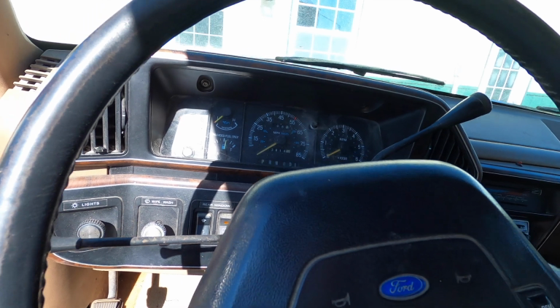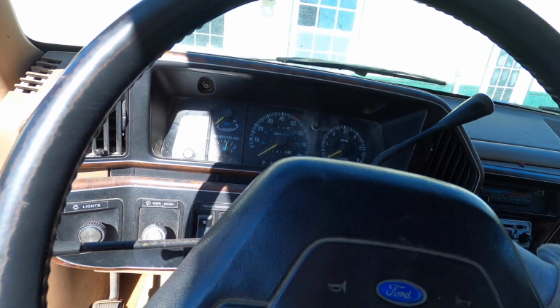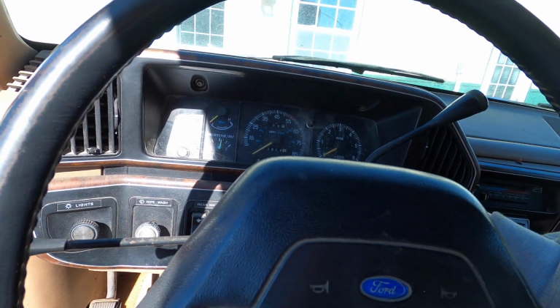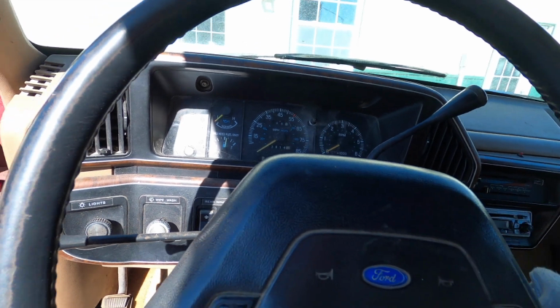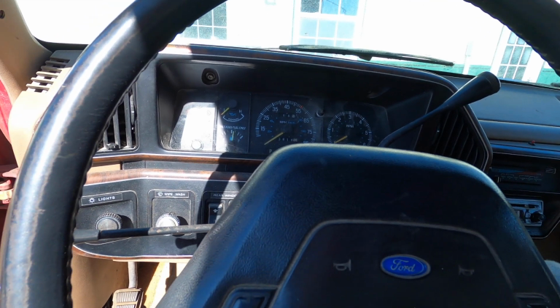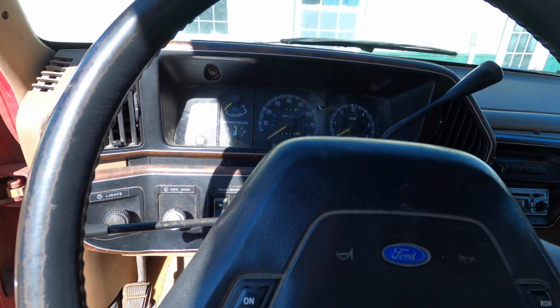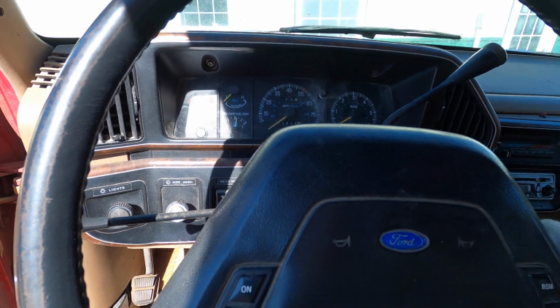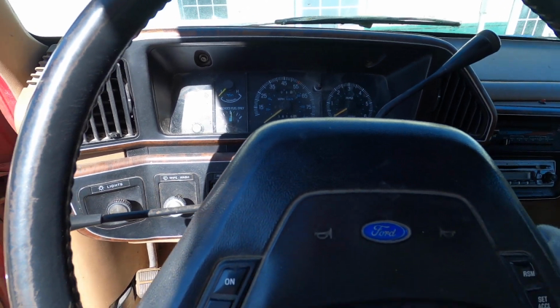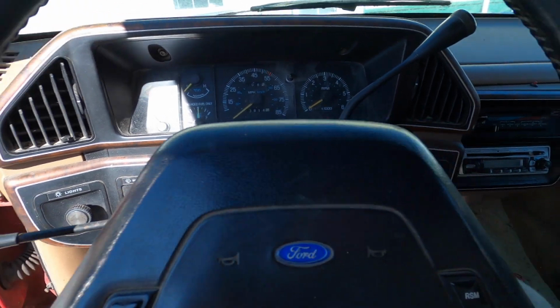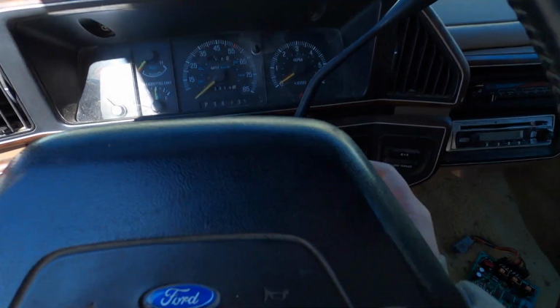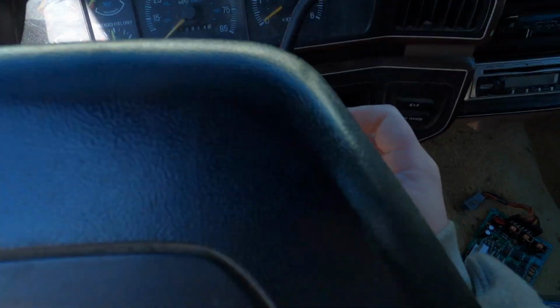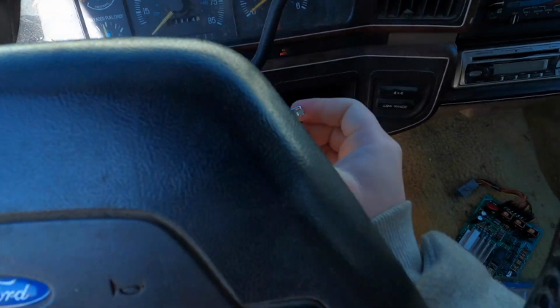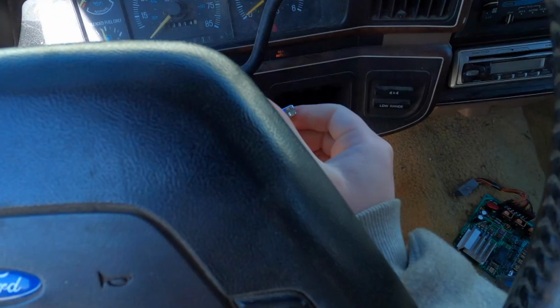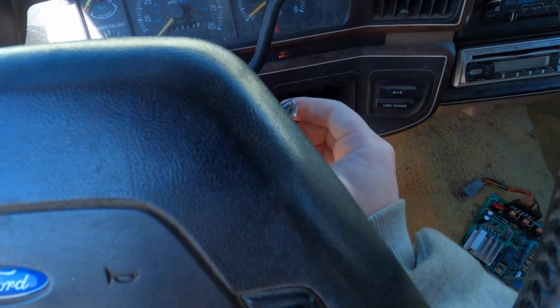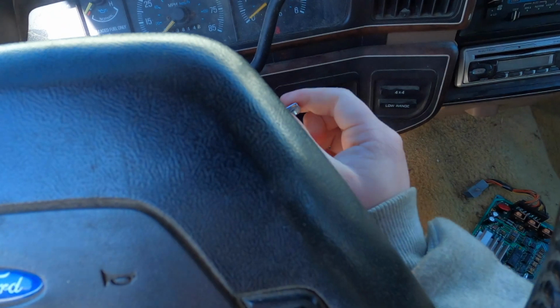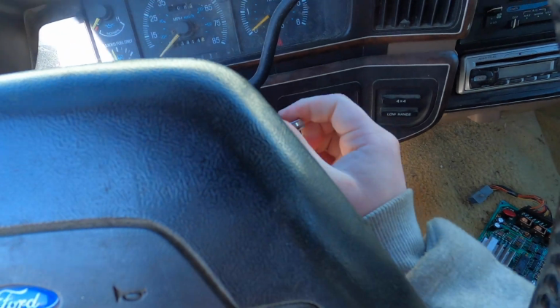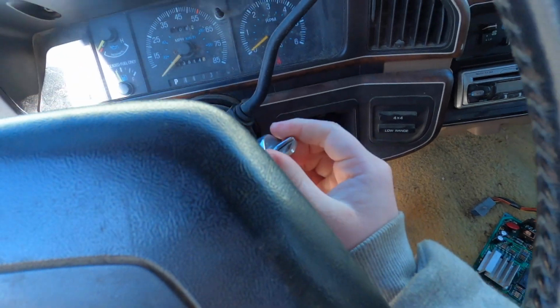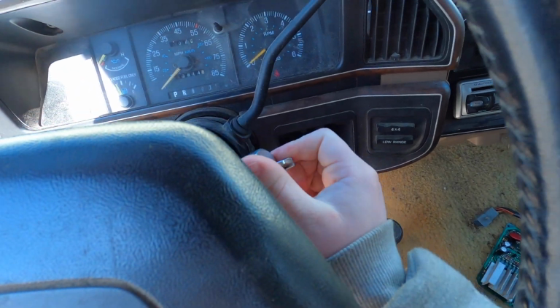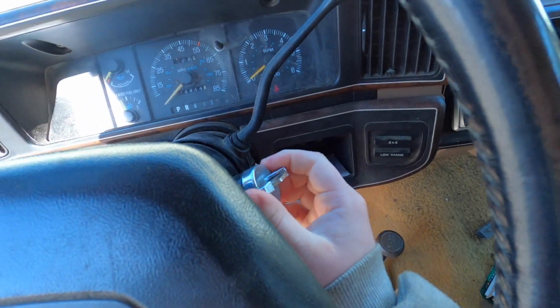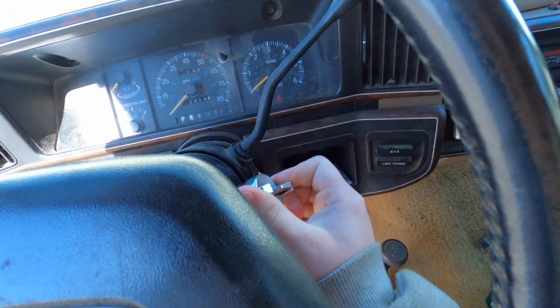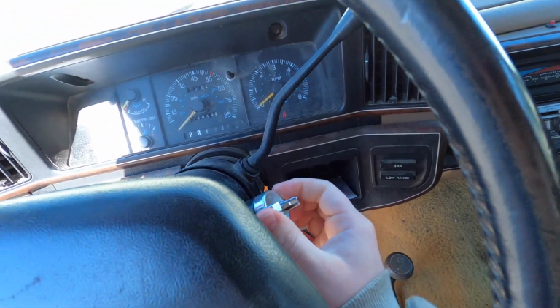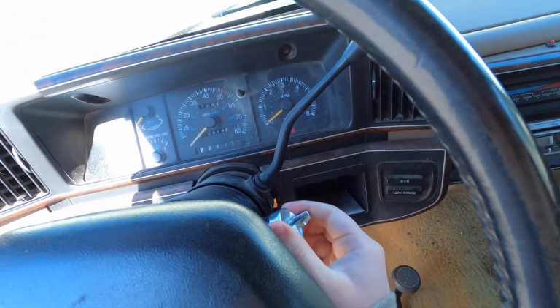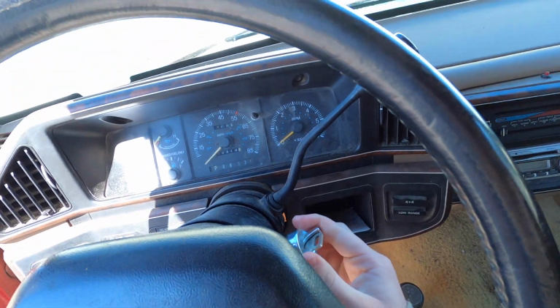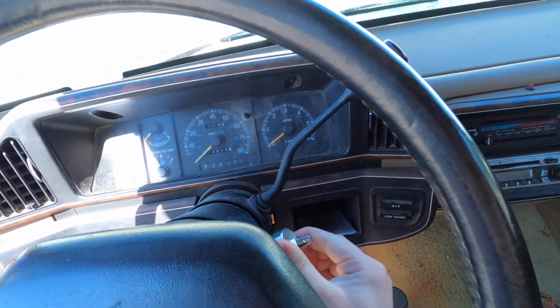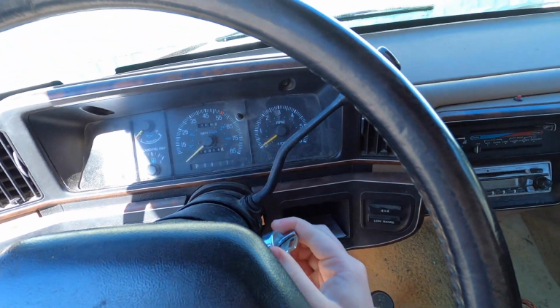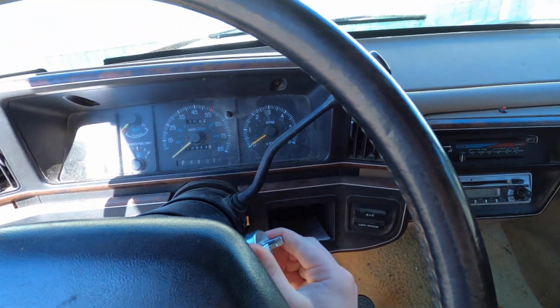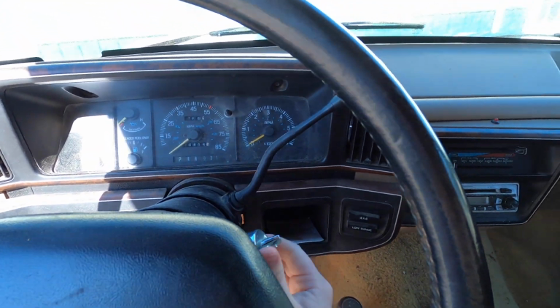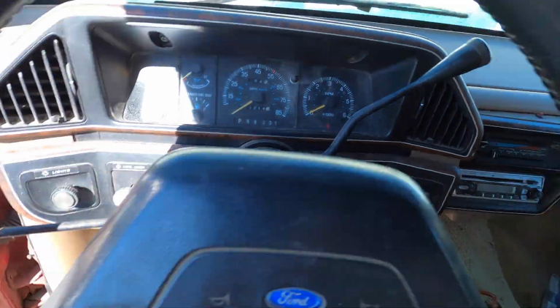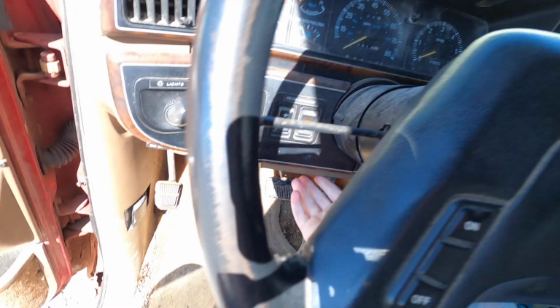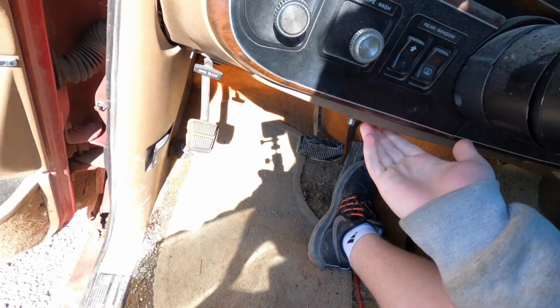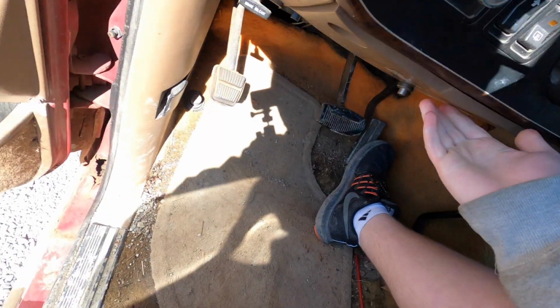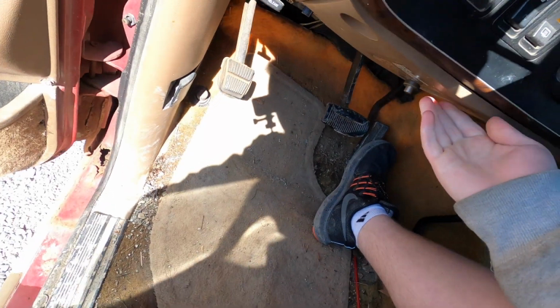This is actually different — you don't turn the key to start it, because you can see it's not starting that way. You actually have to push a button.